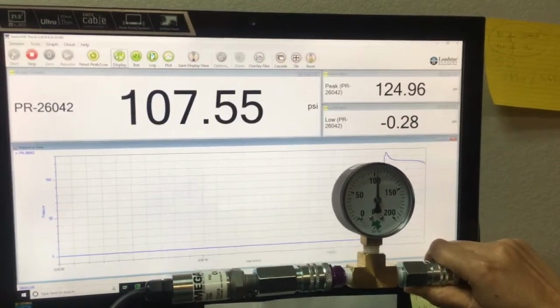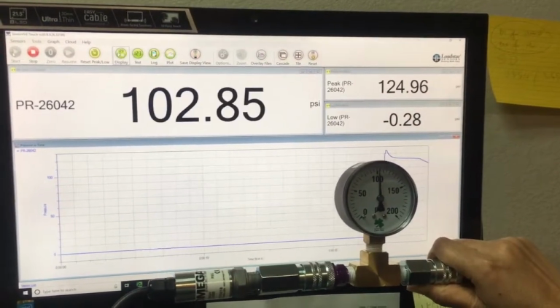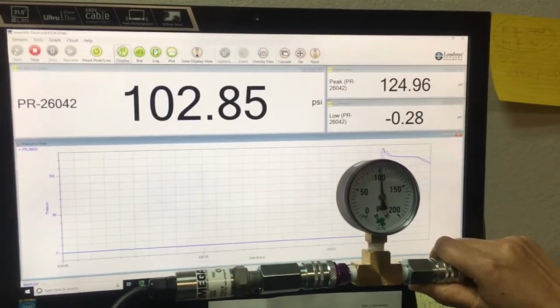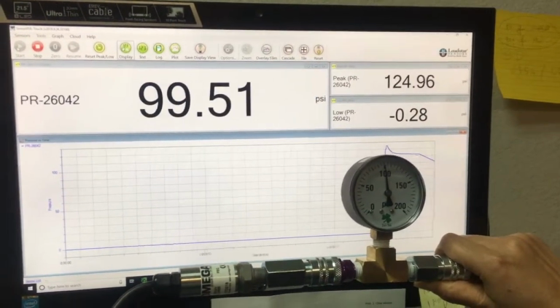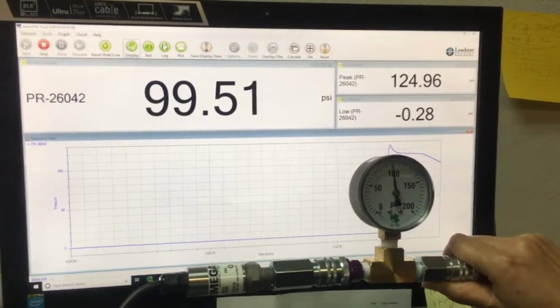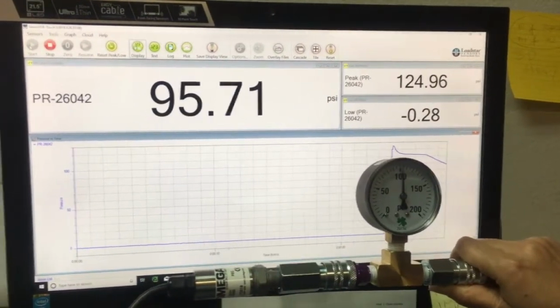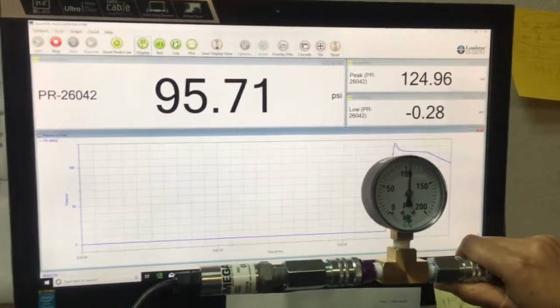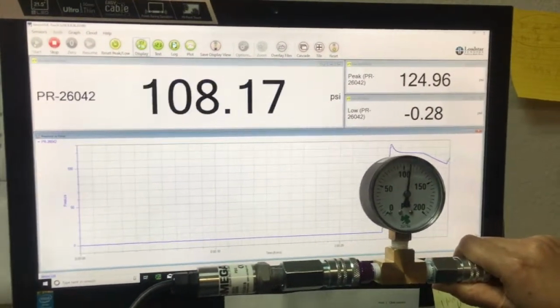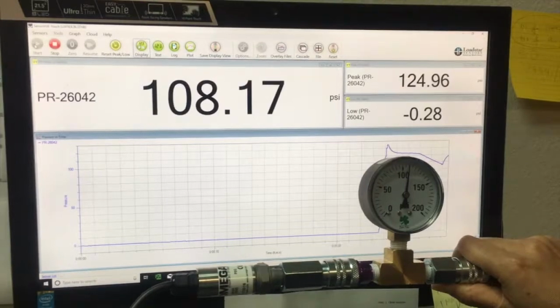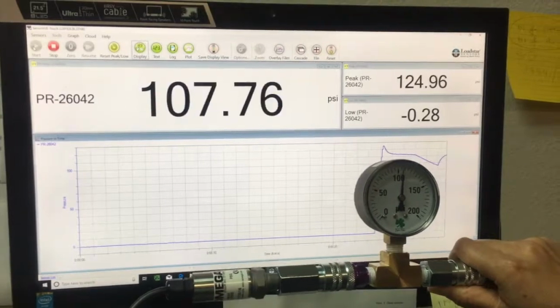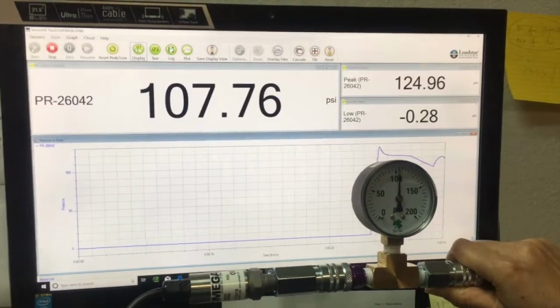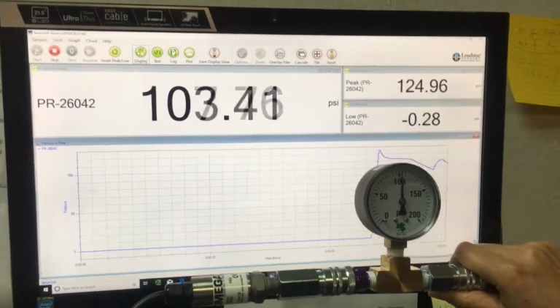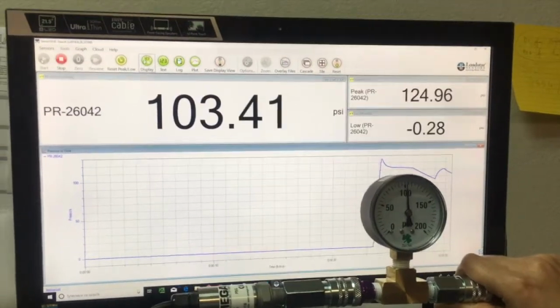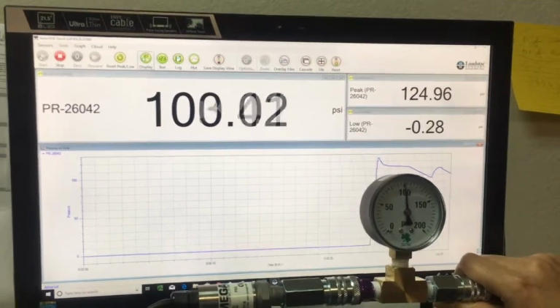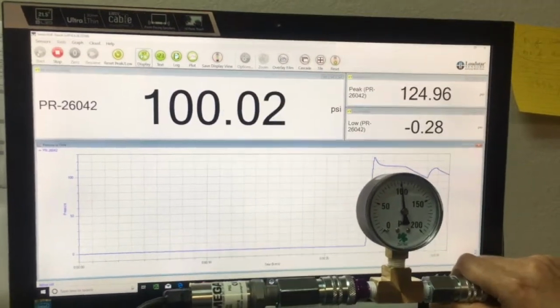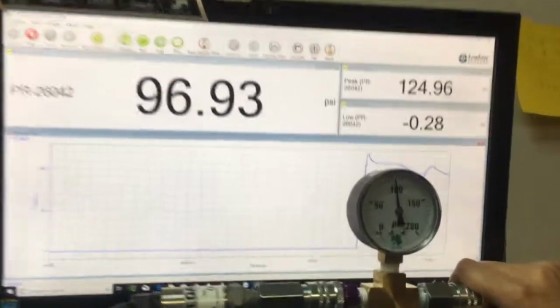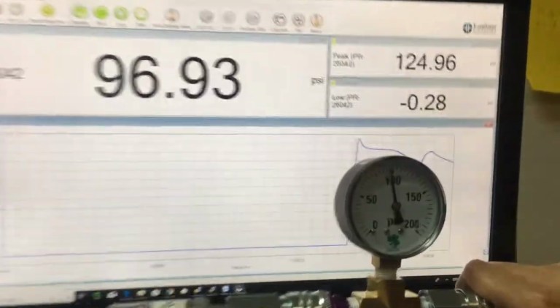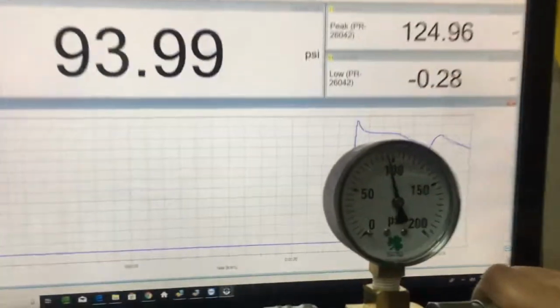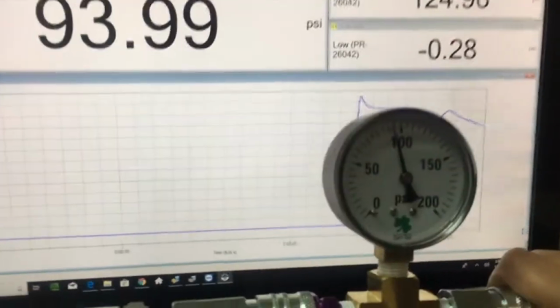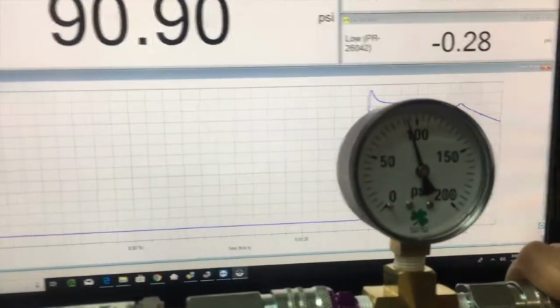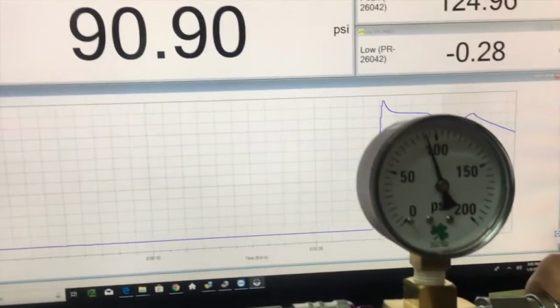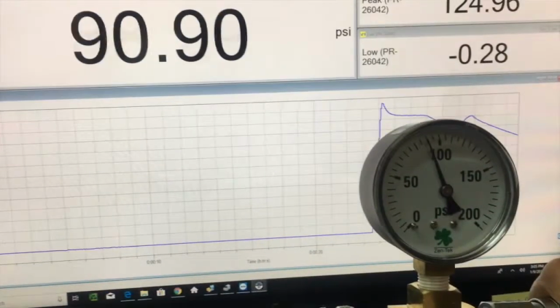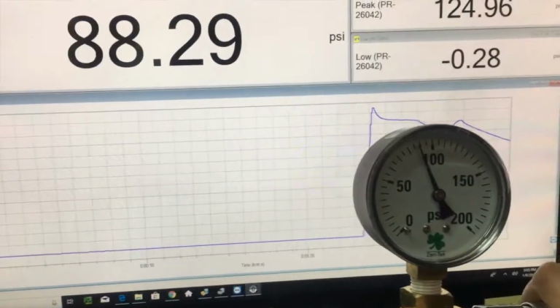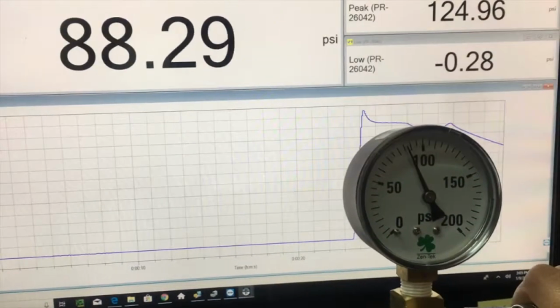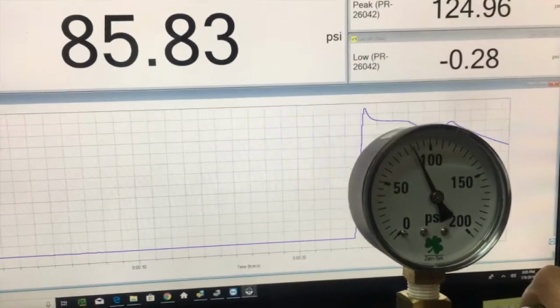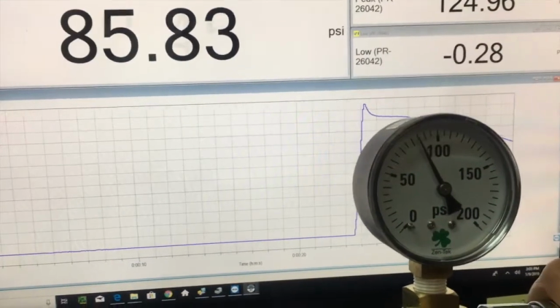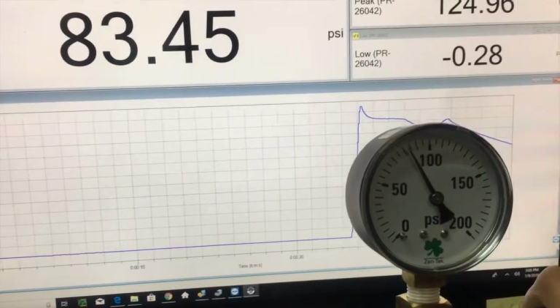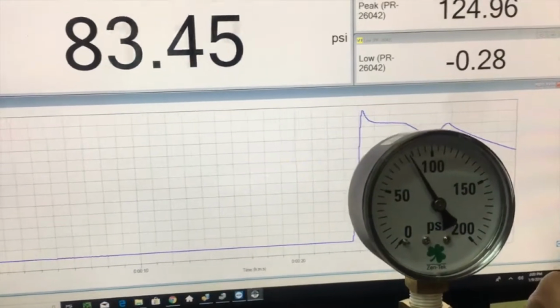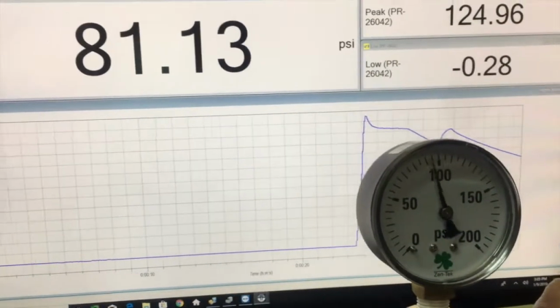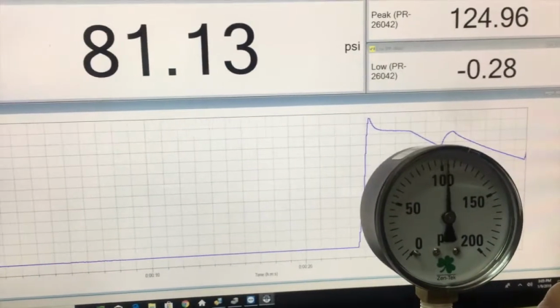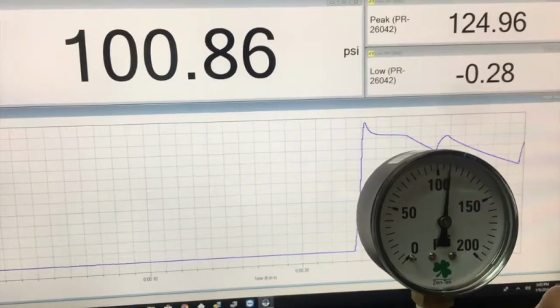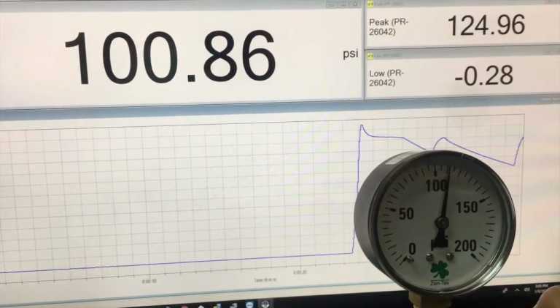I'm applying approximately 100 PSI here, and as you can see, the reading is close to 90 PSI.